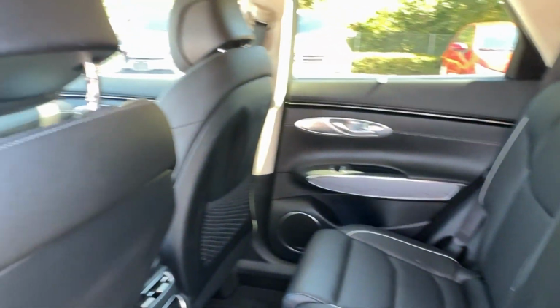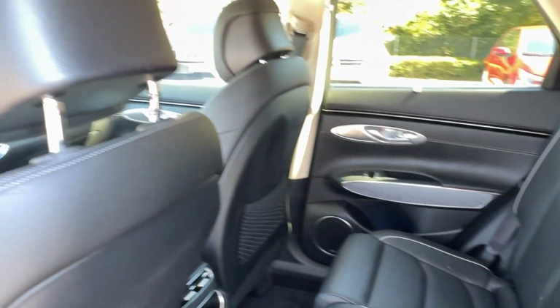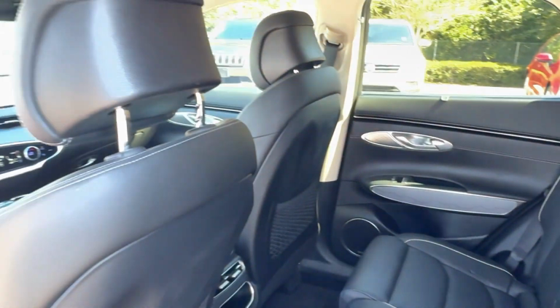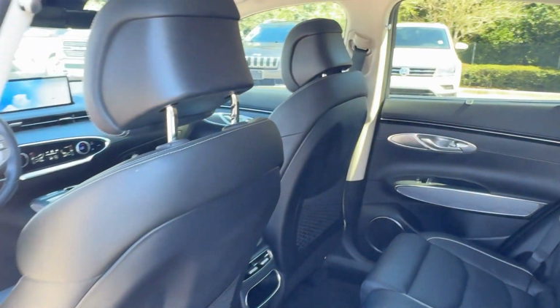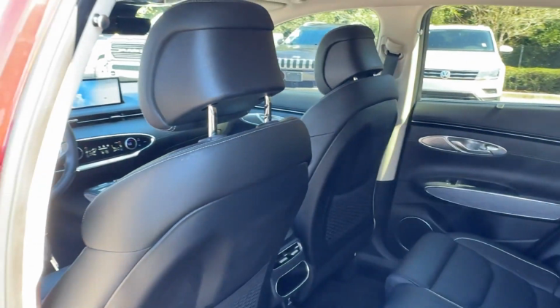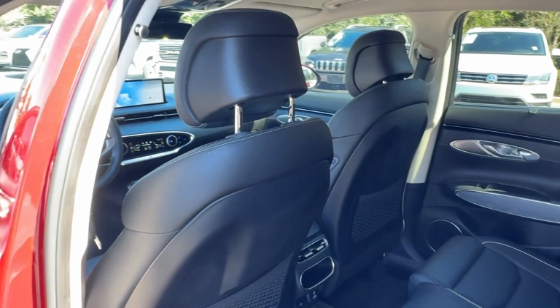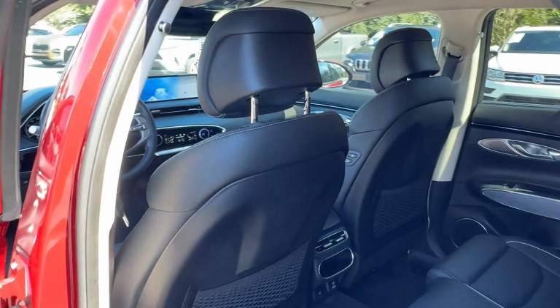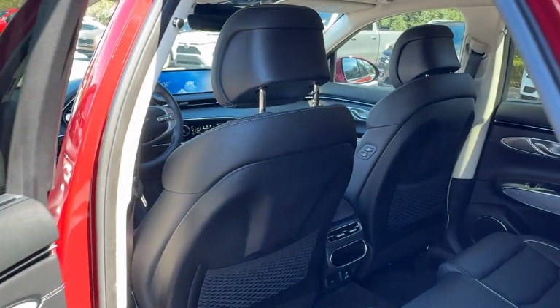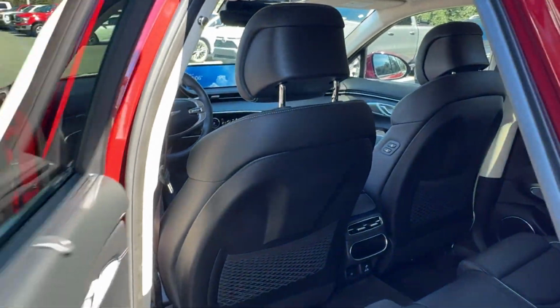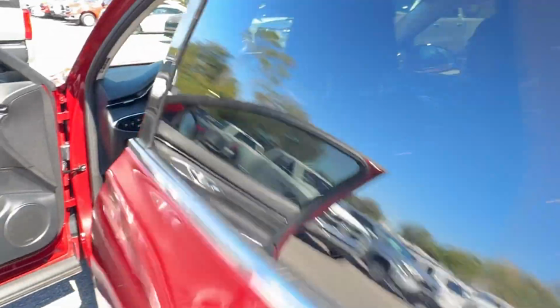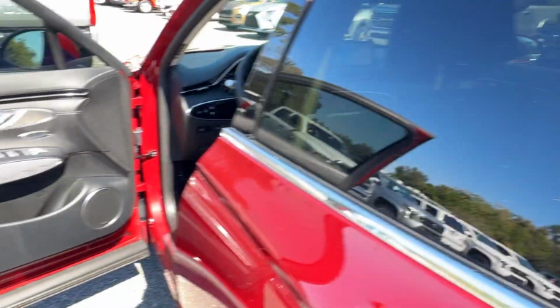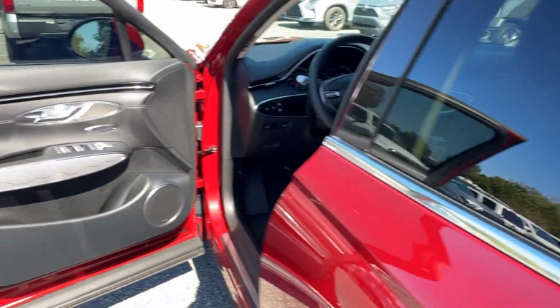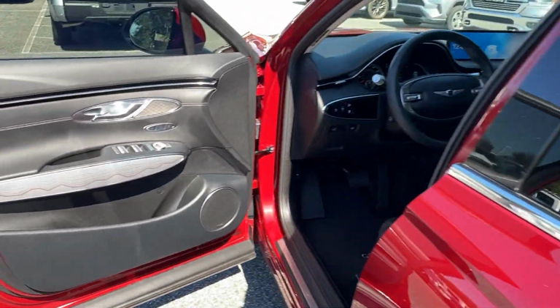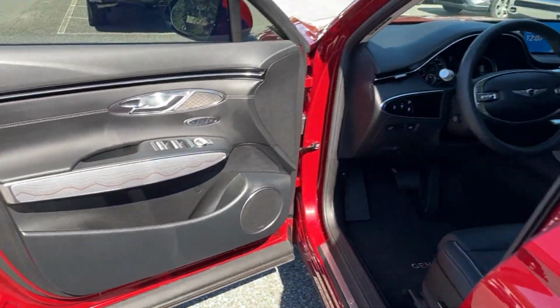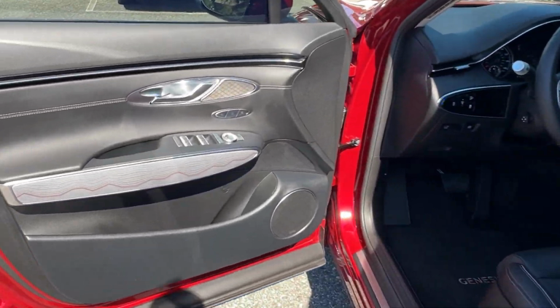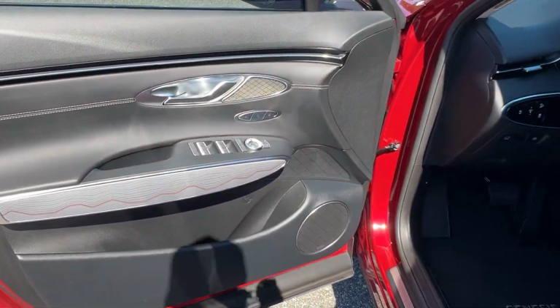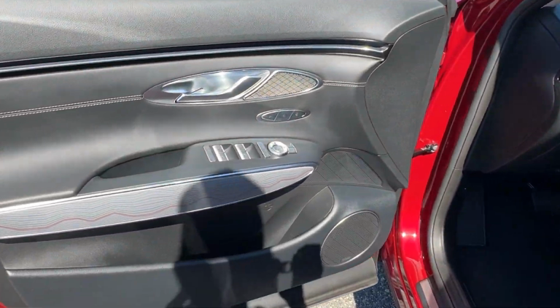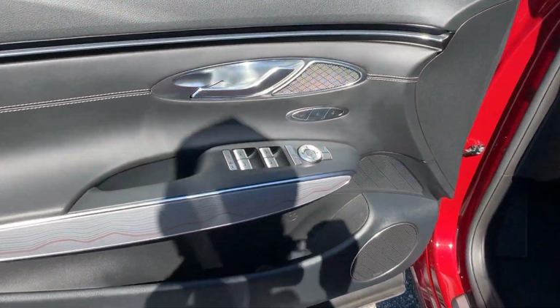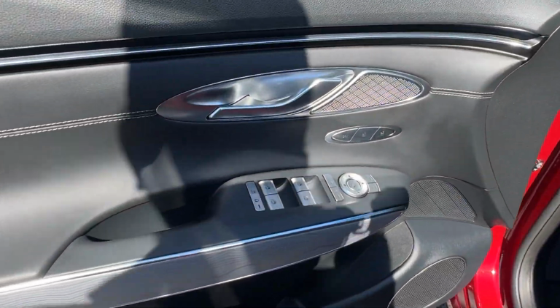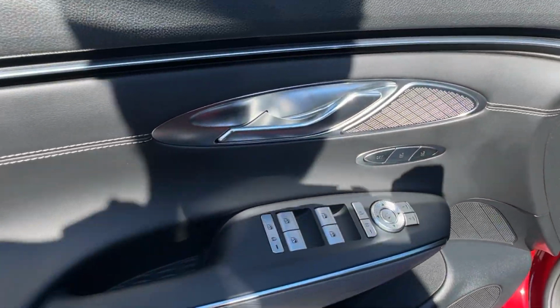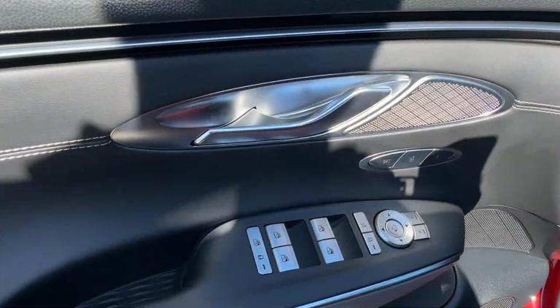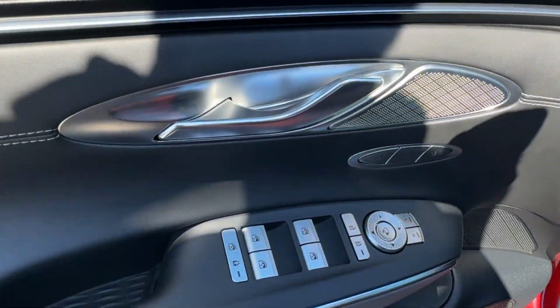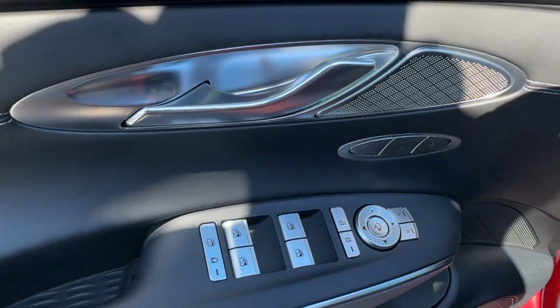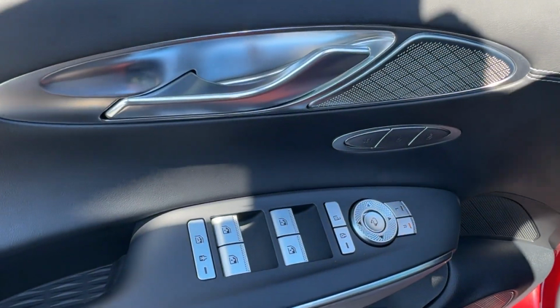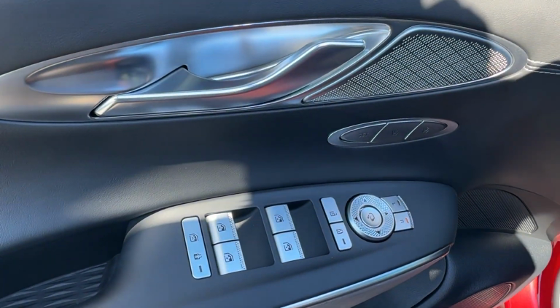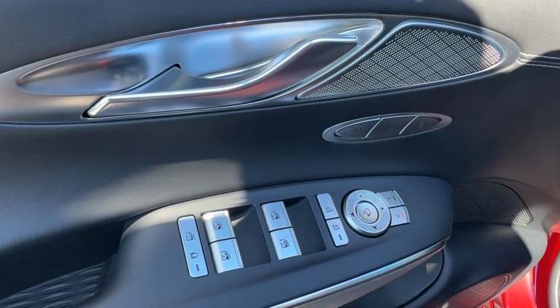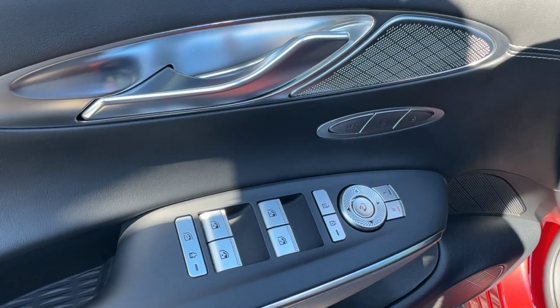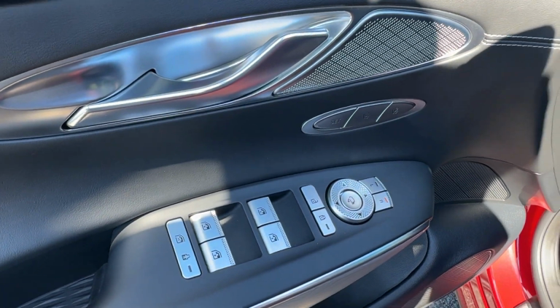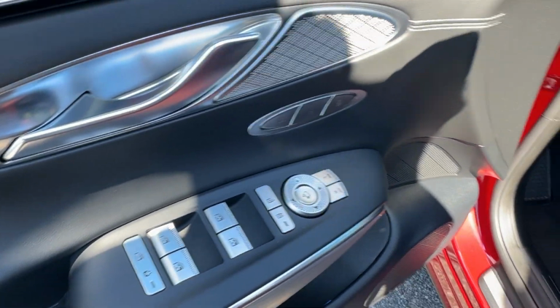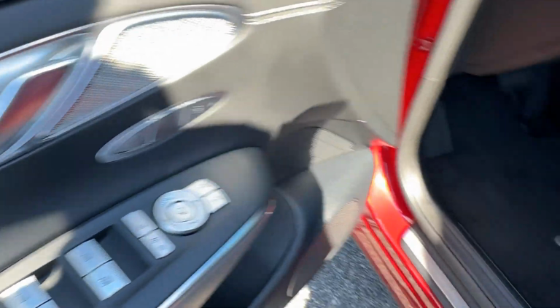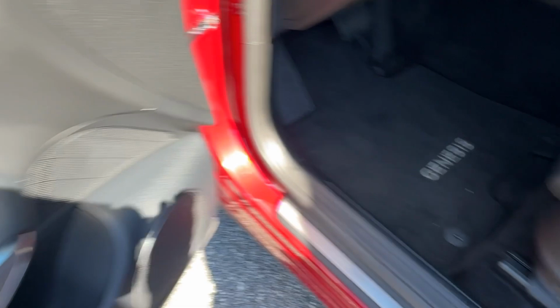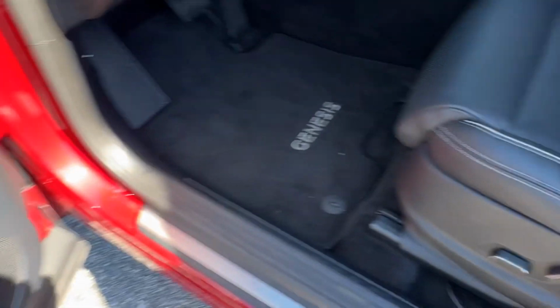Don't let this boldly beautiful GV70 slip away. Our team will give you an outstanding test drive experience. Stop in today.